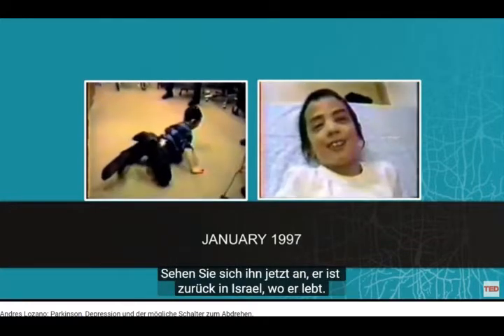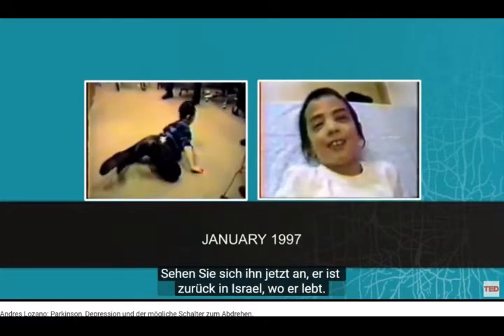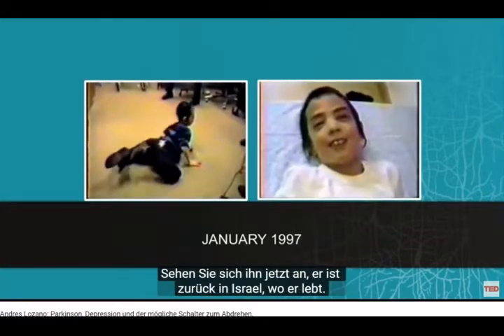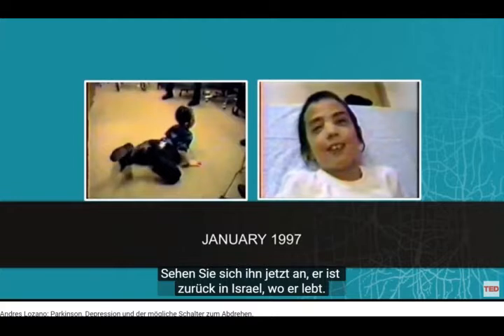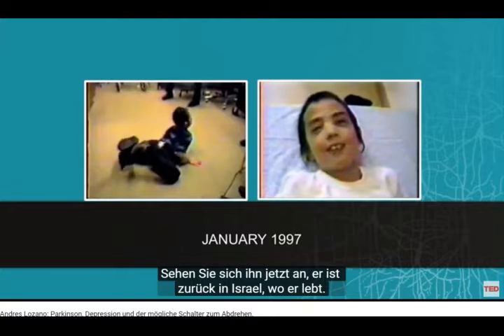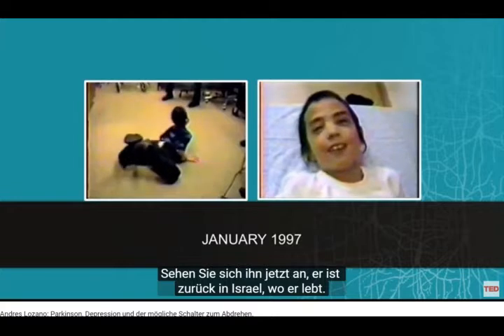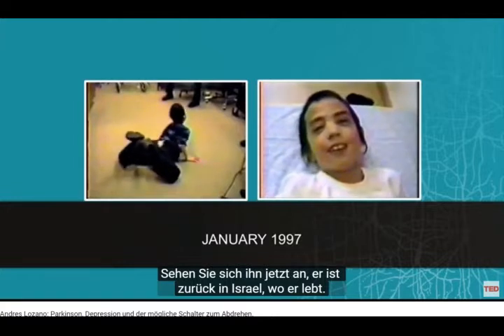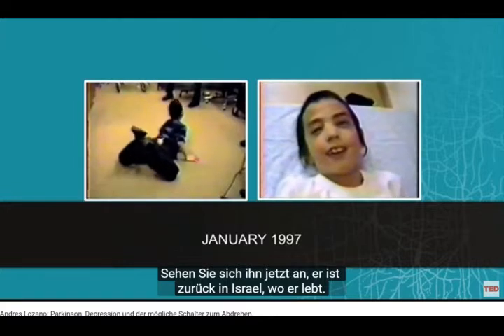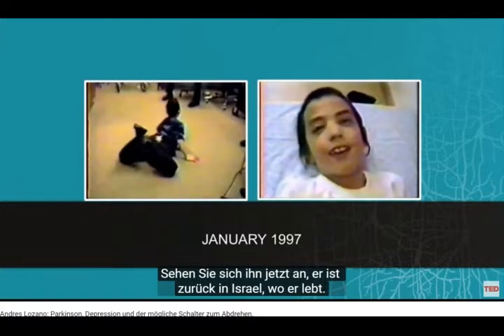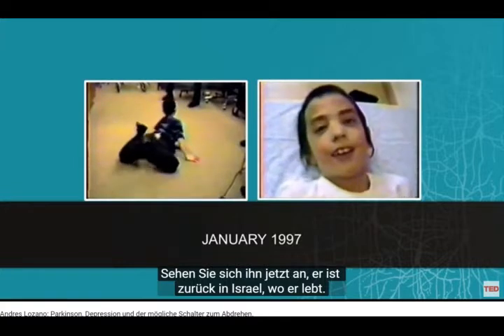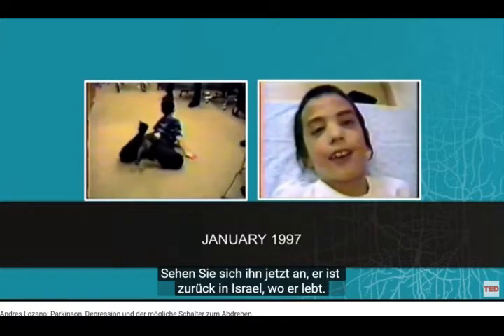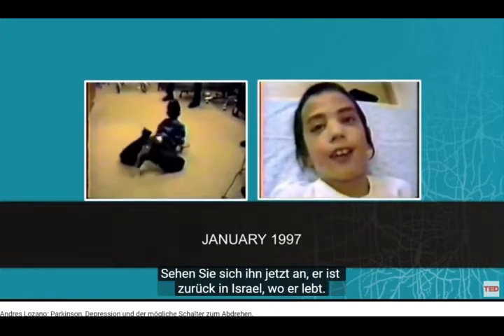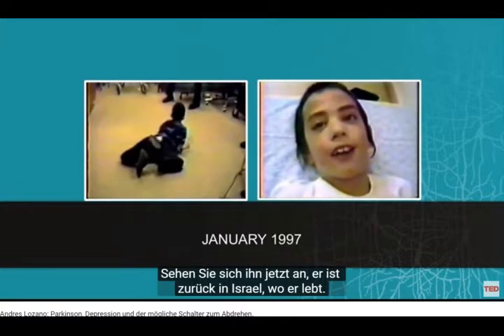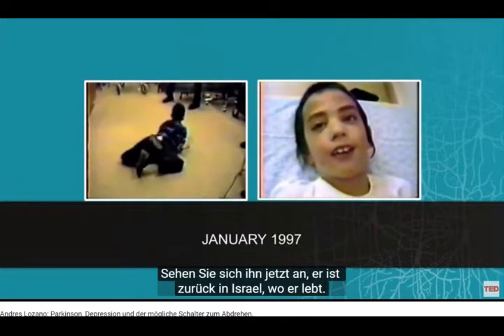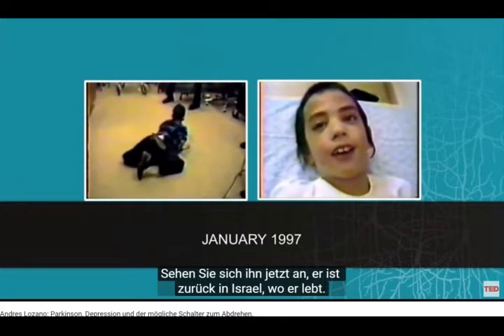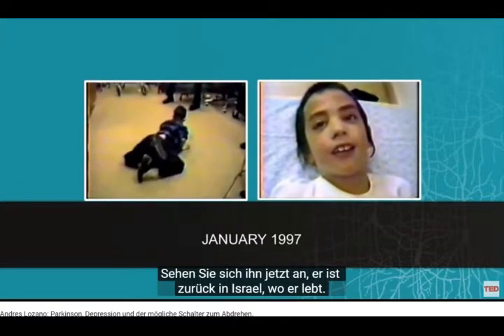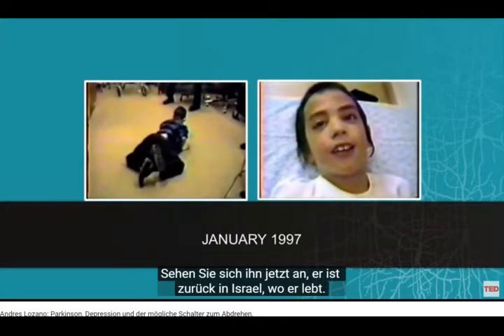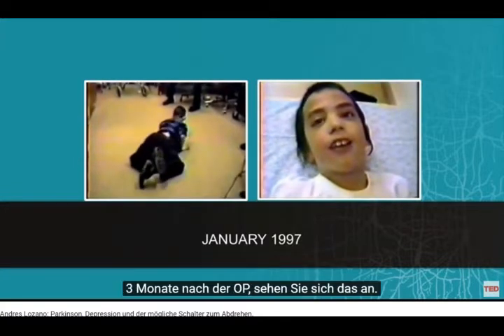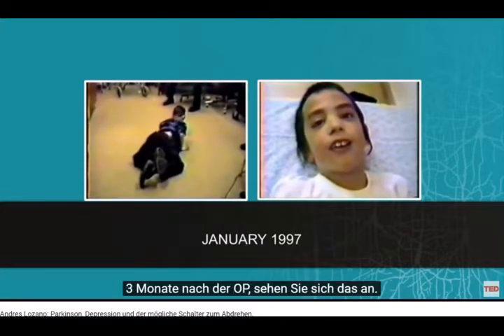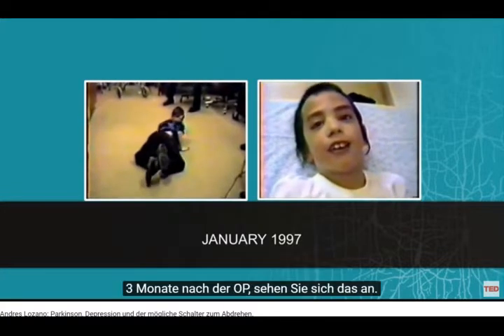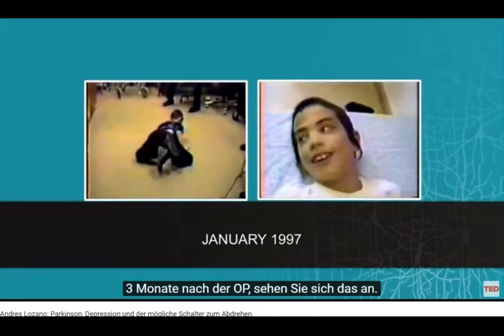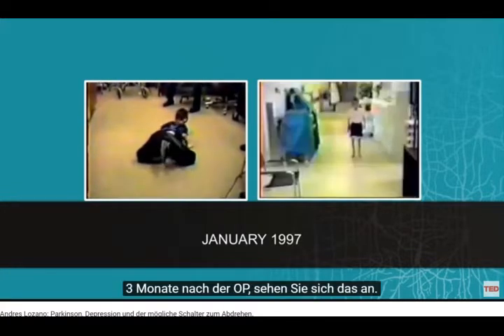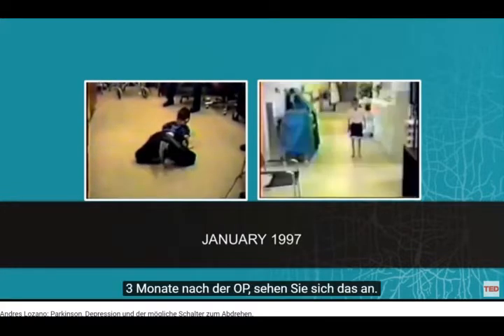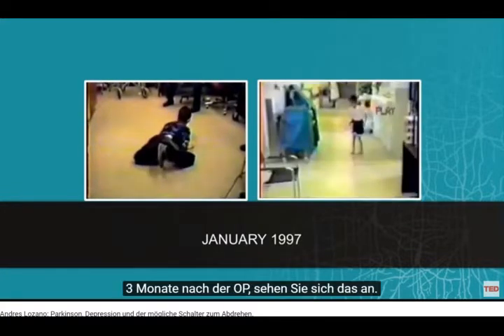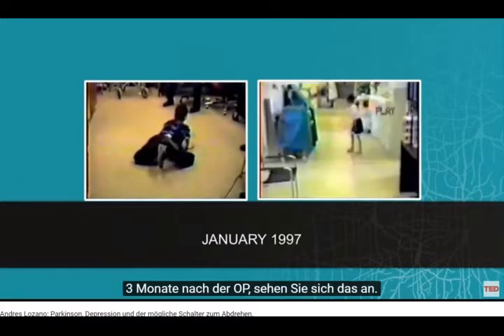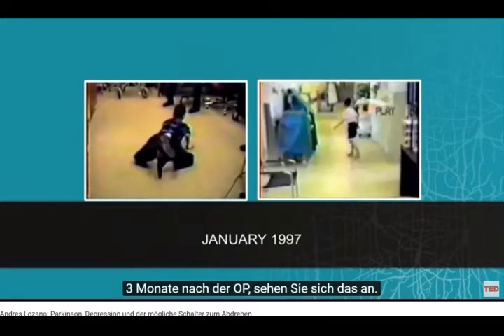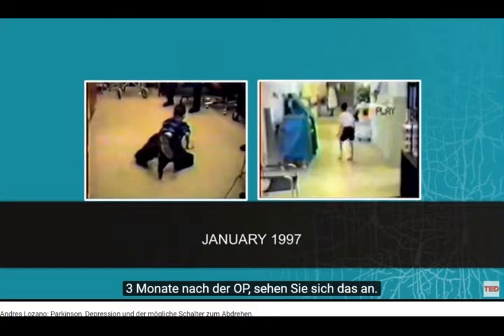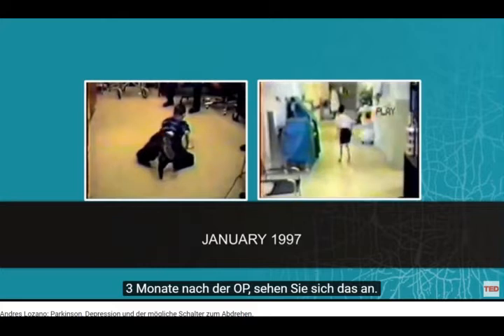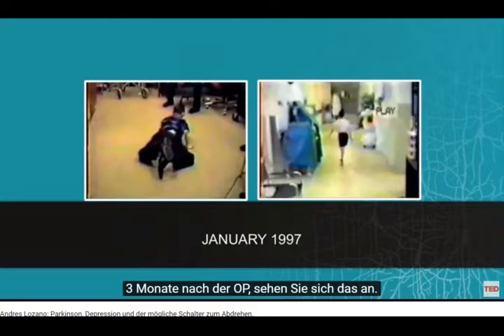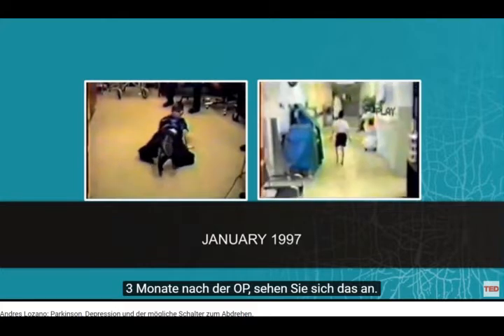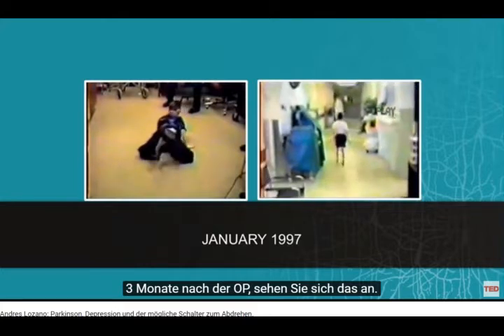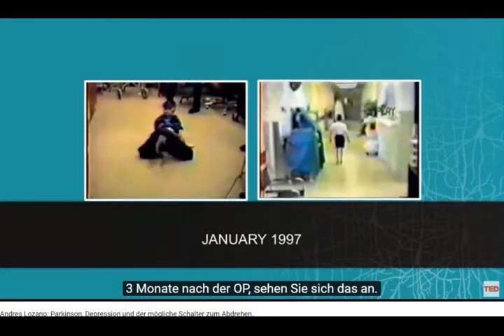And here he is now, back in Israel where he lives, three months after the procedure. And here he is.